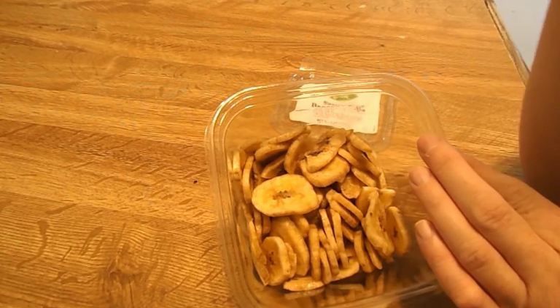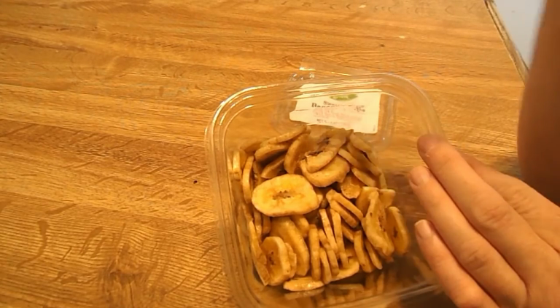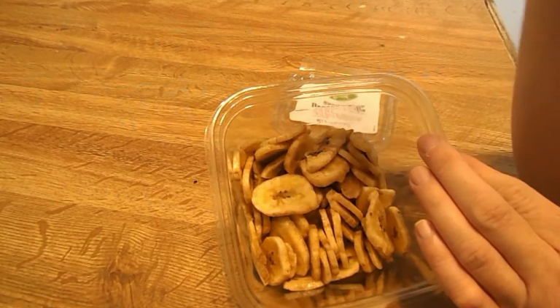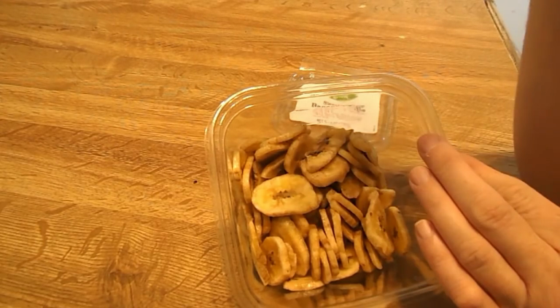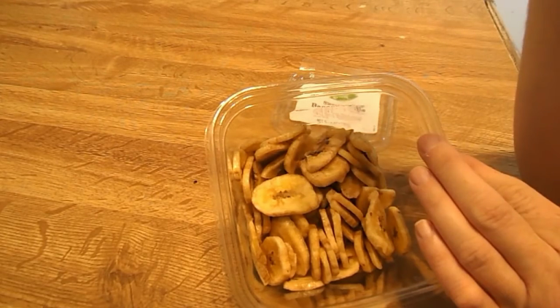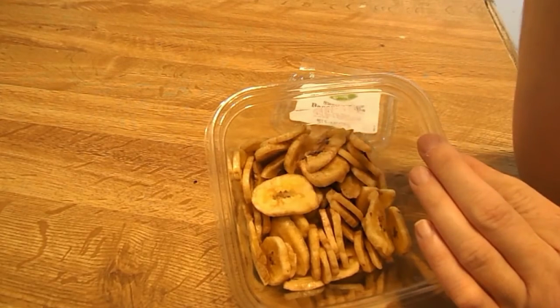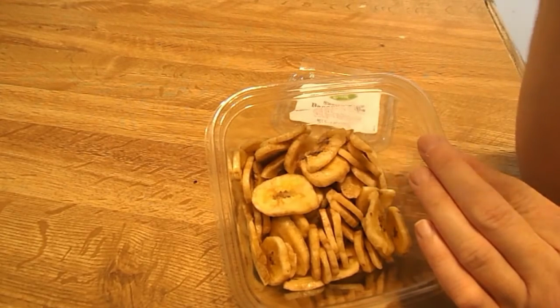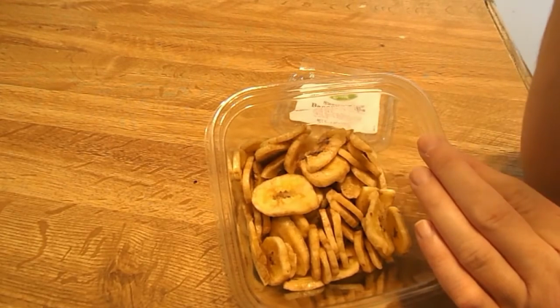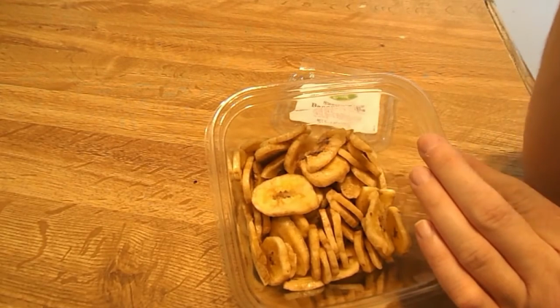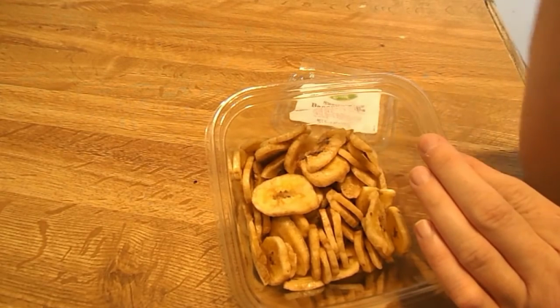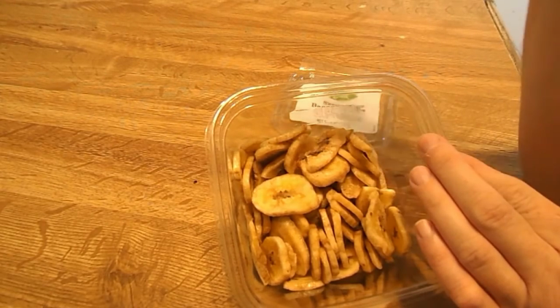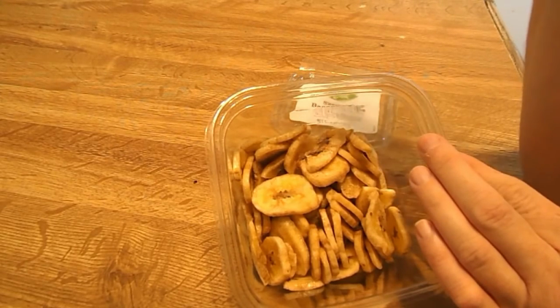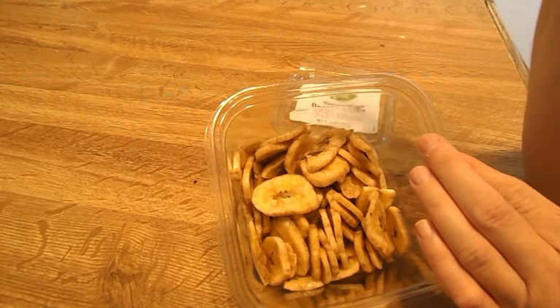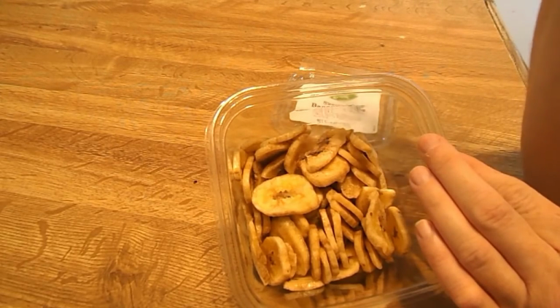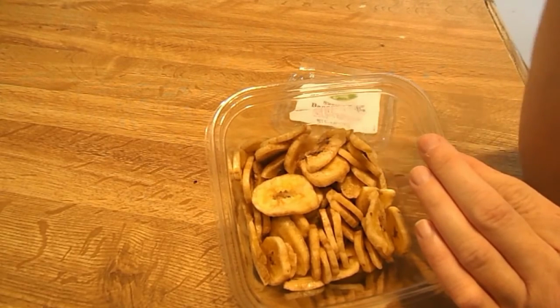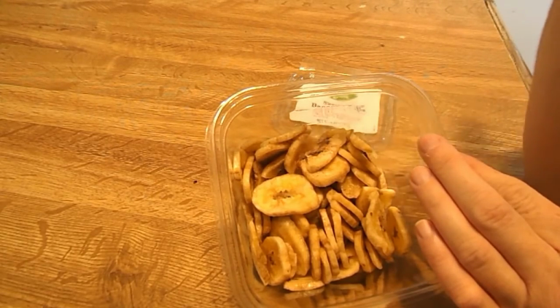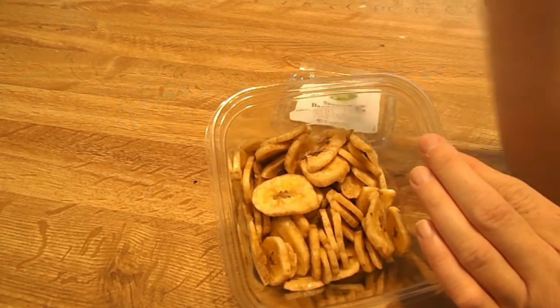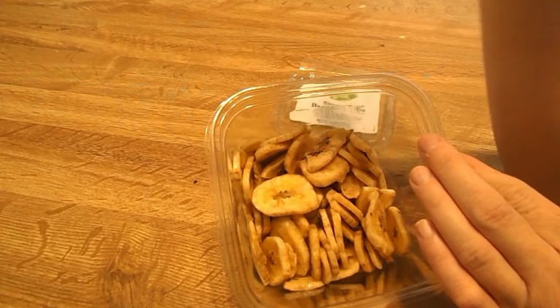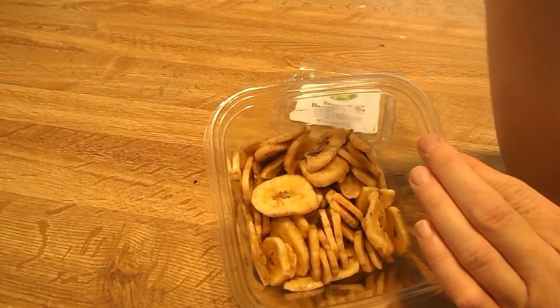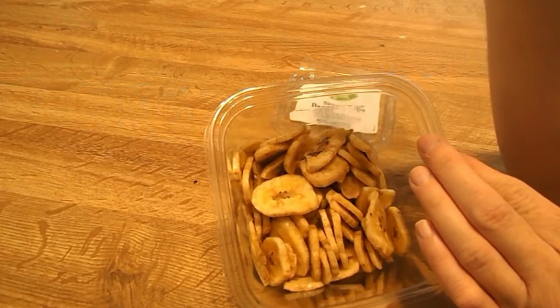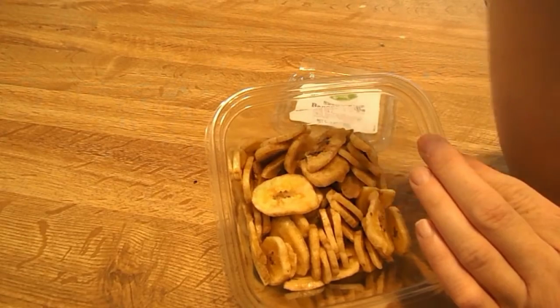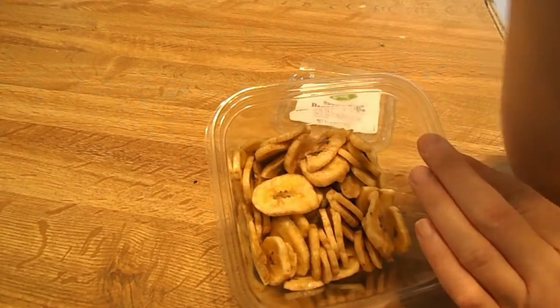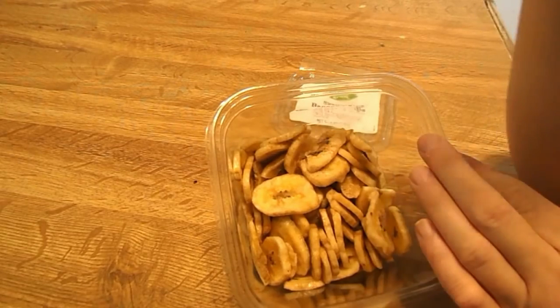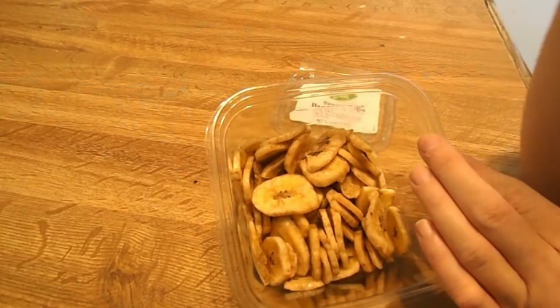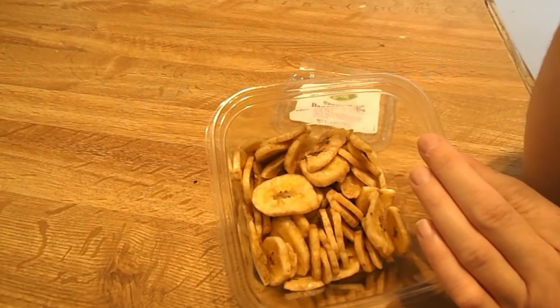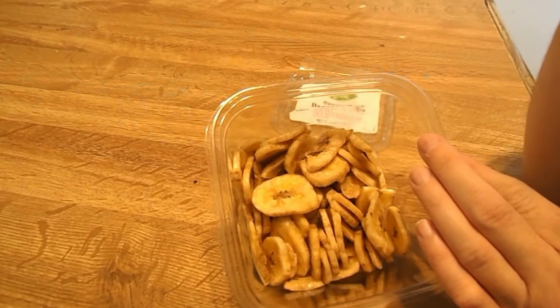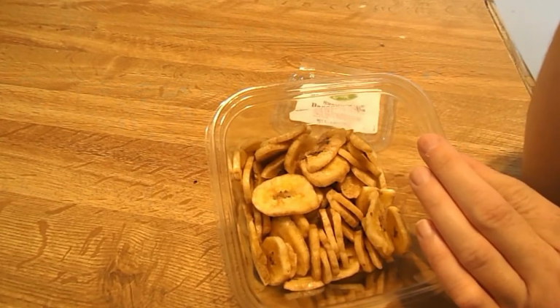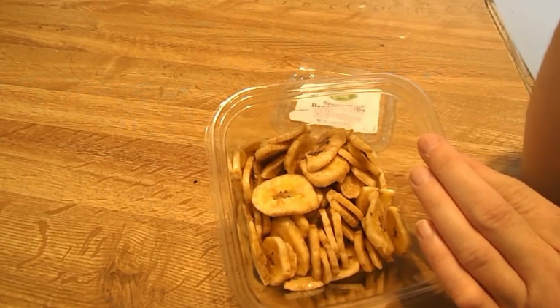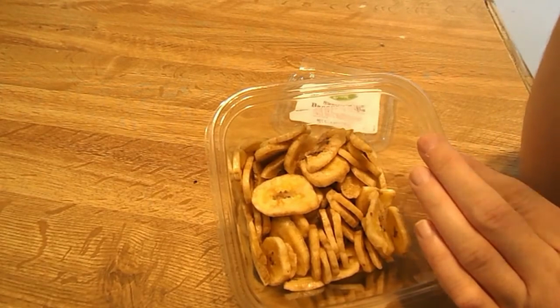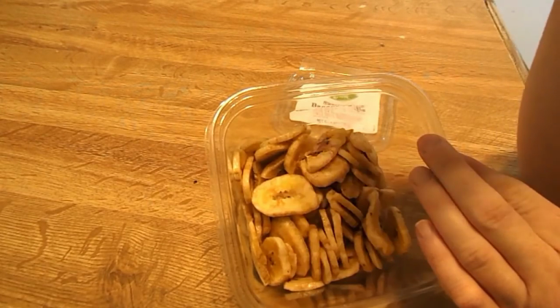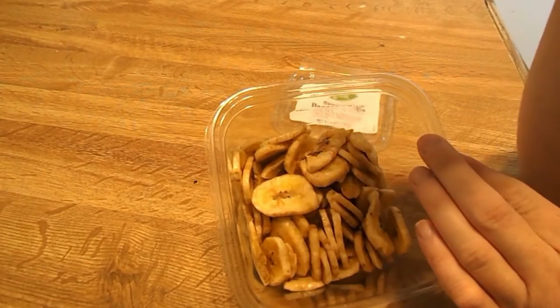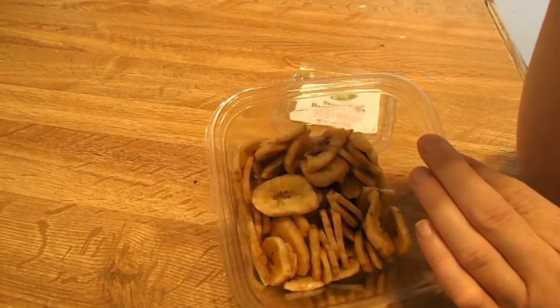So if you like crunchy things, sweet things, and bananas, then you will like these banana chips.